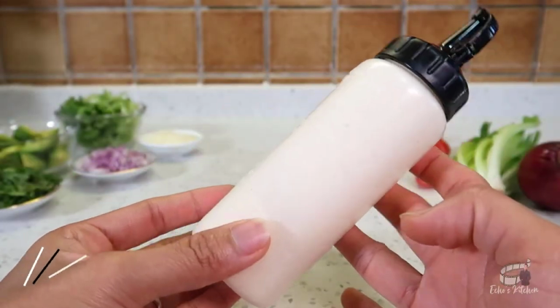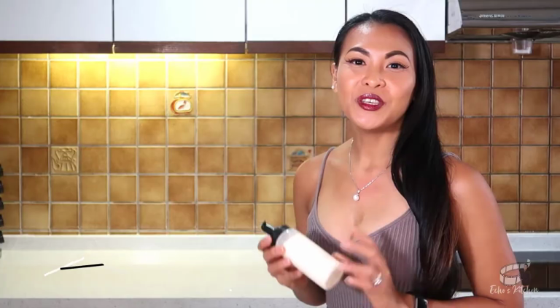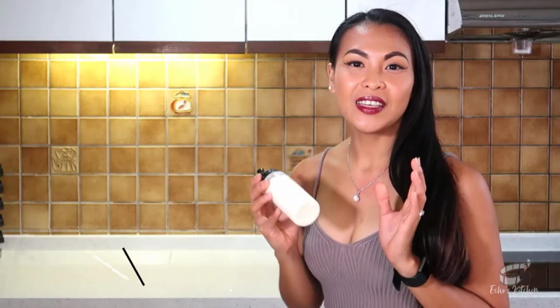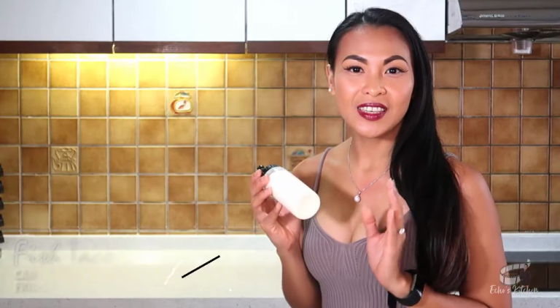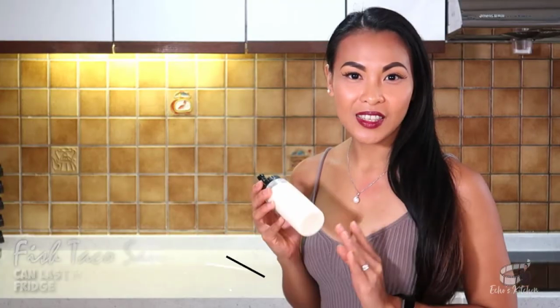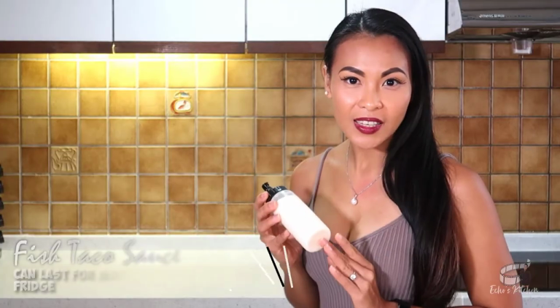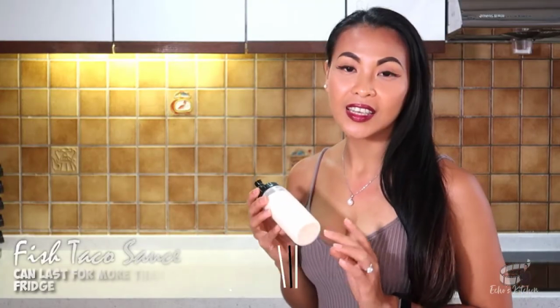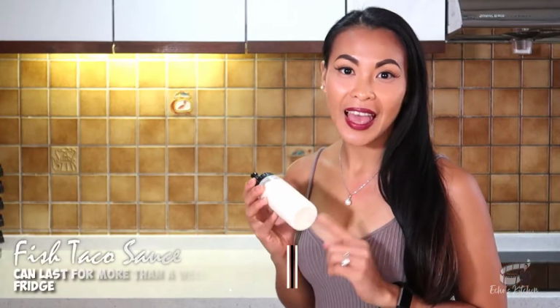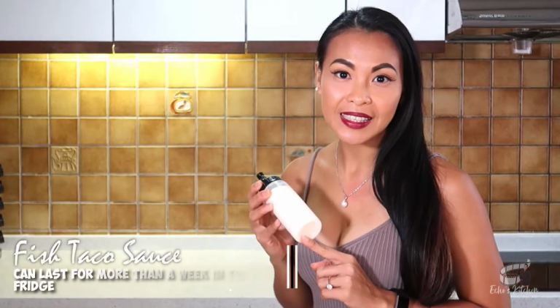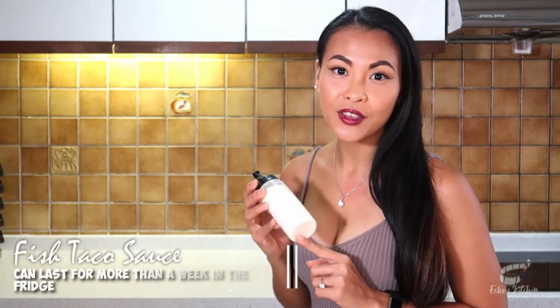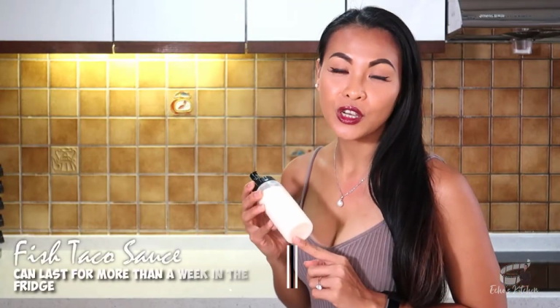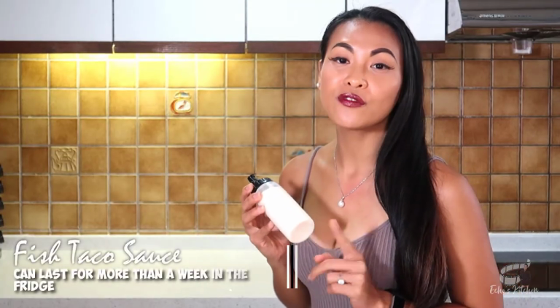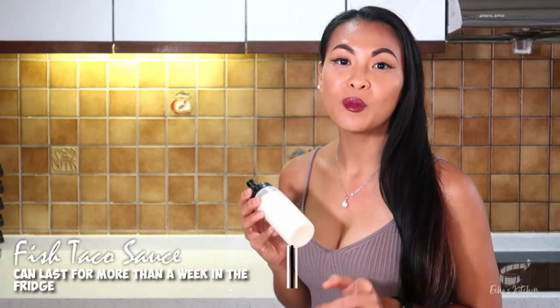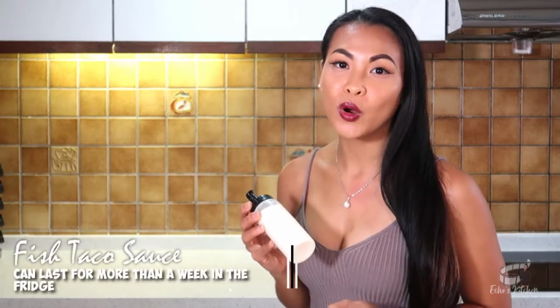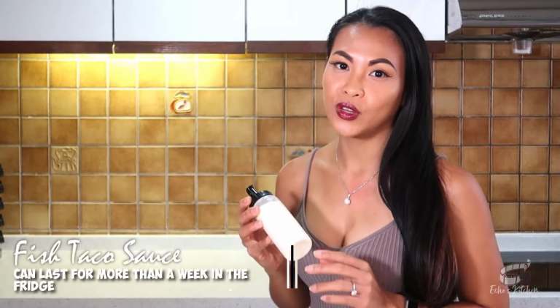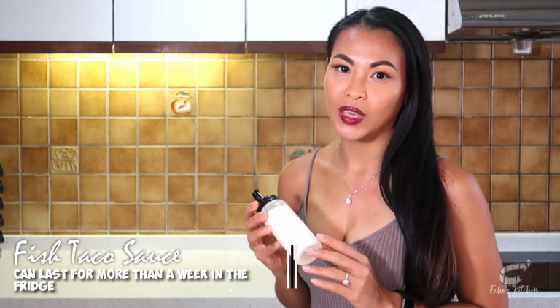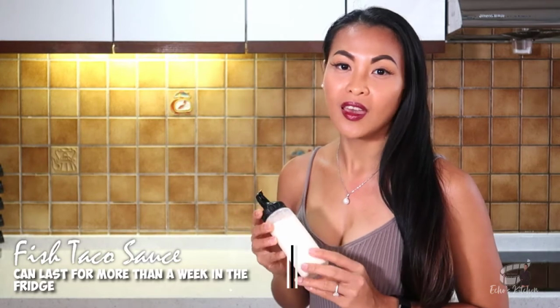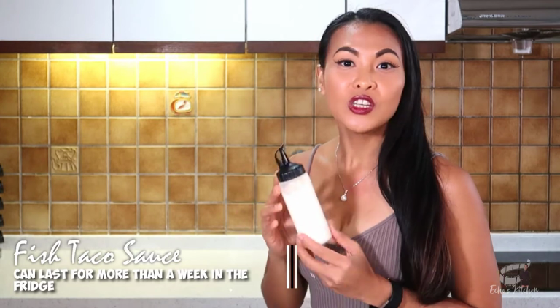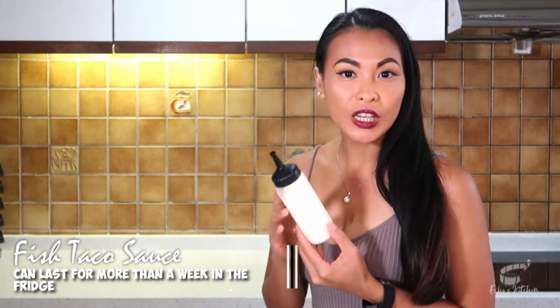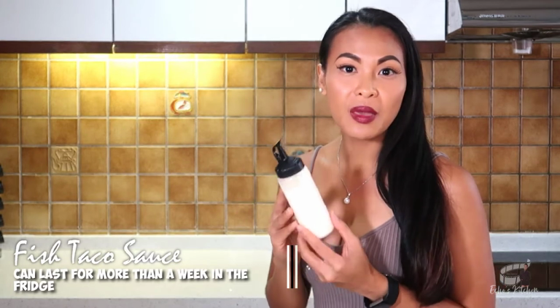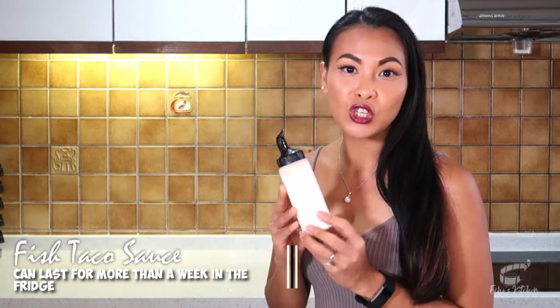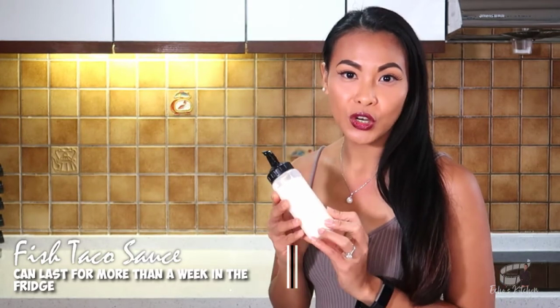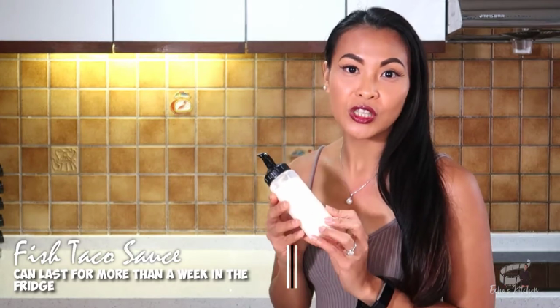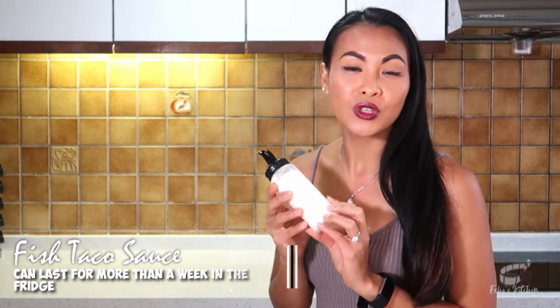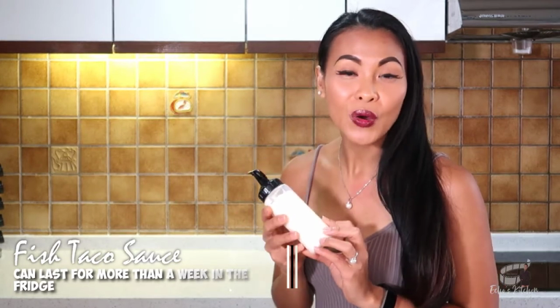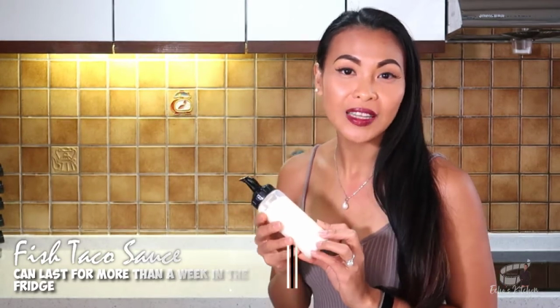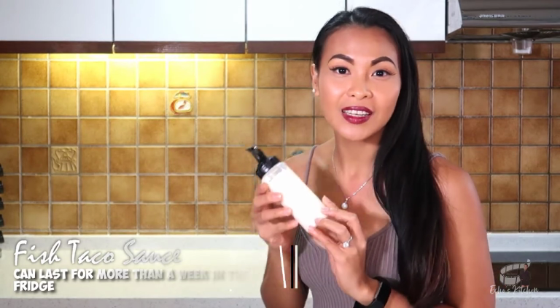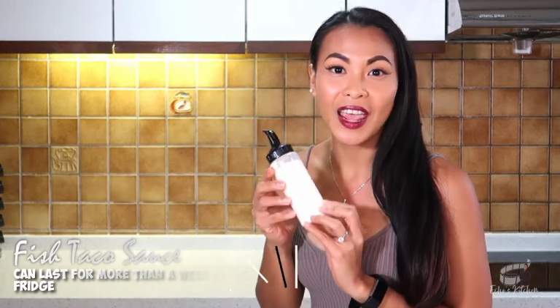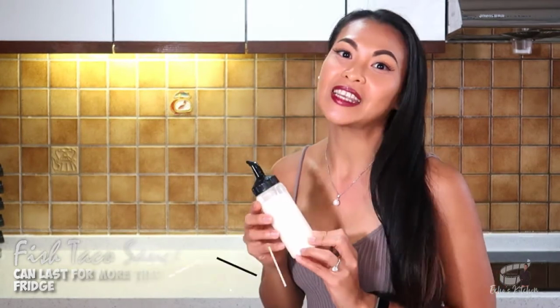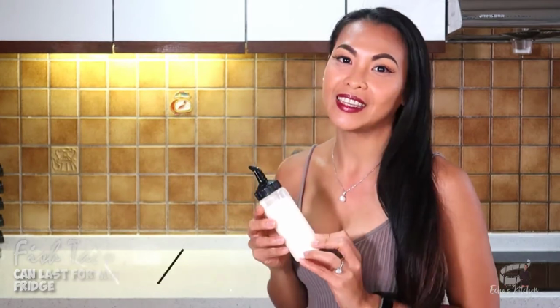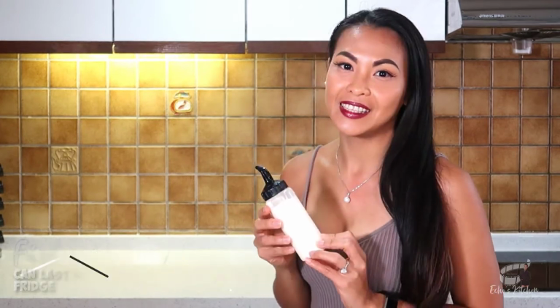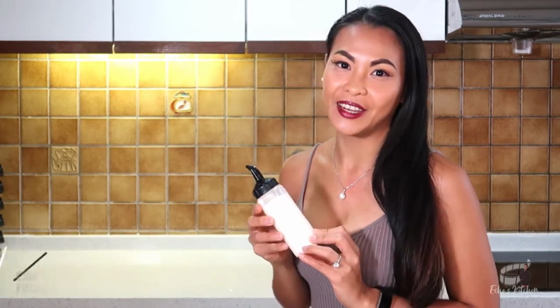This sauce can last in the fridge for more than a week. Just make sure to store it in an airtight container.